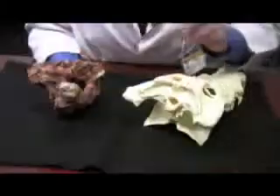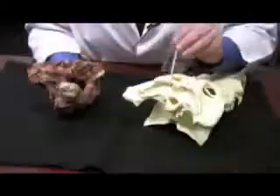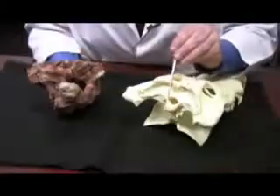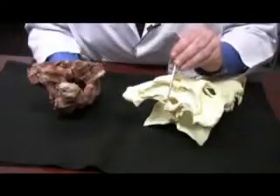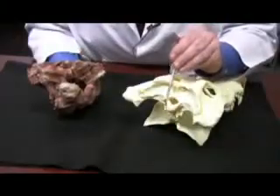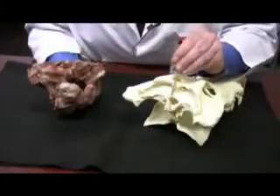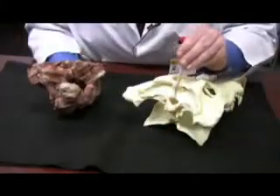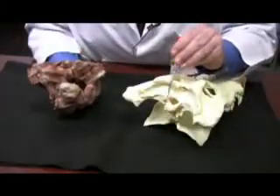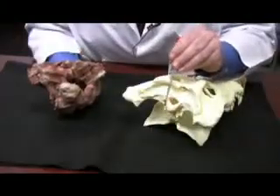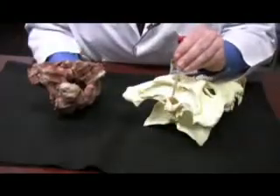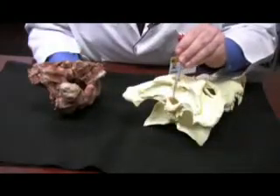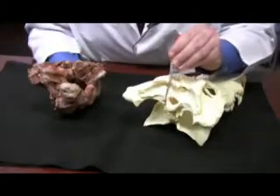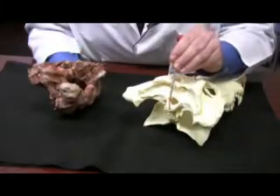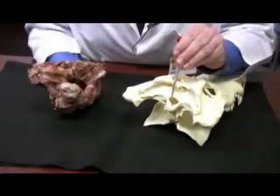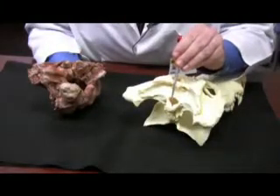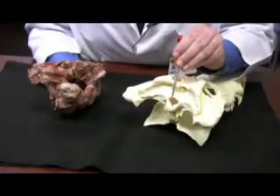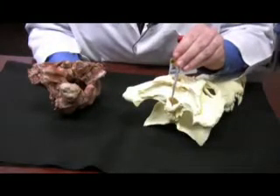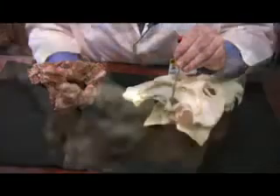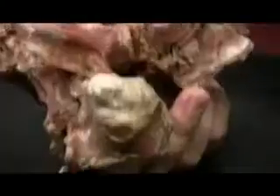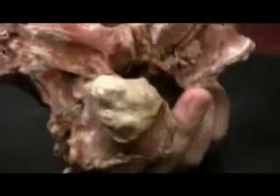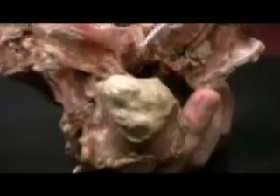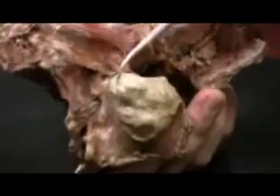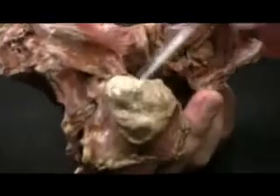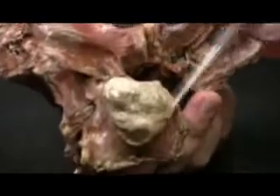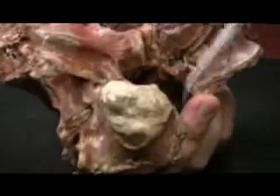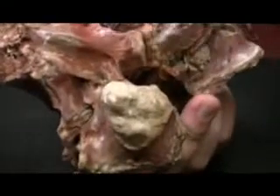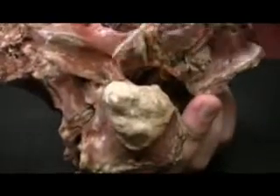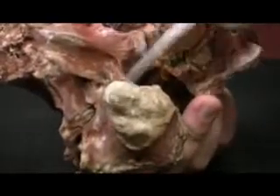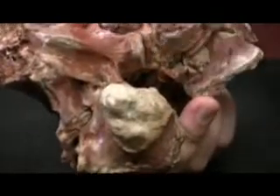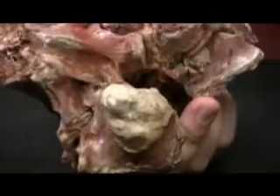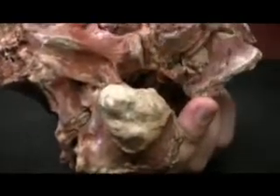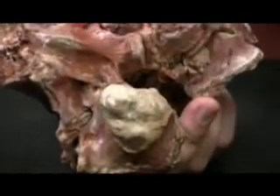This discovery gives scientists new information about how crocodiles evolved and new insight into ways to protect crocodiles from future extinction.